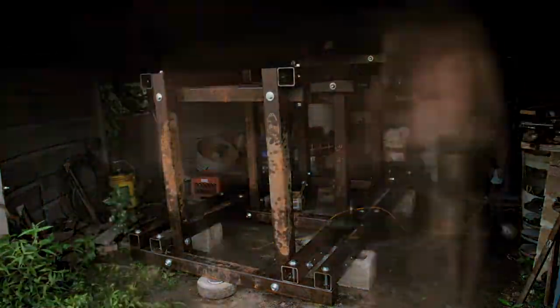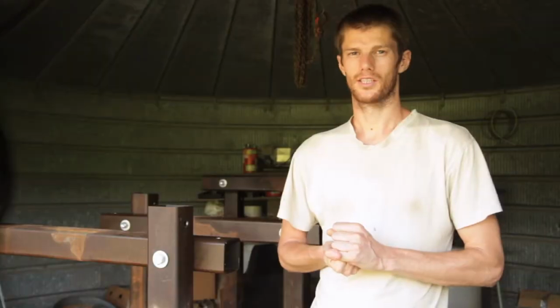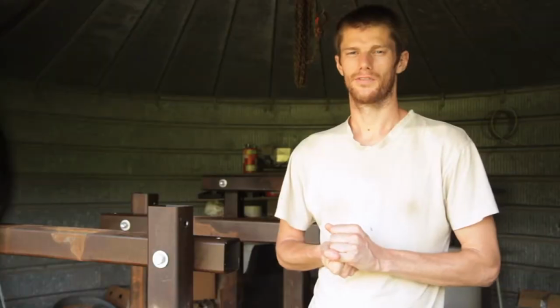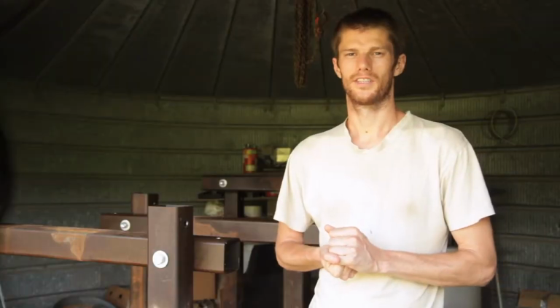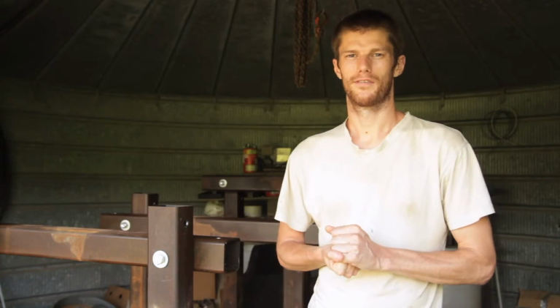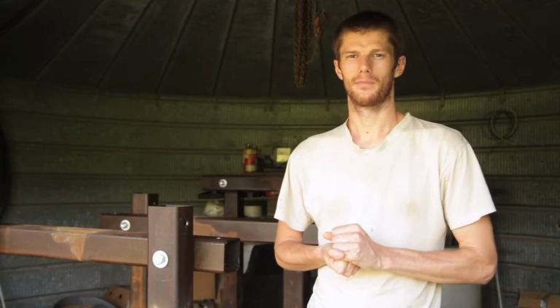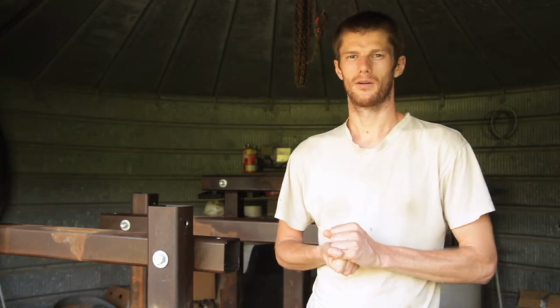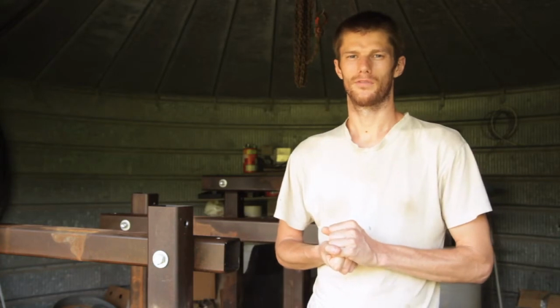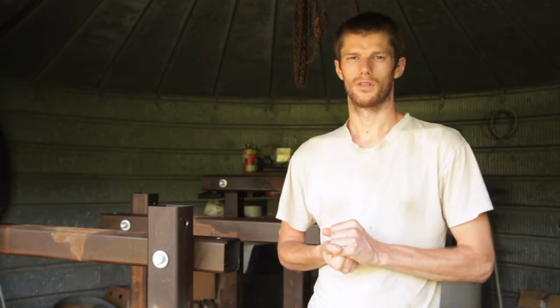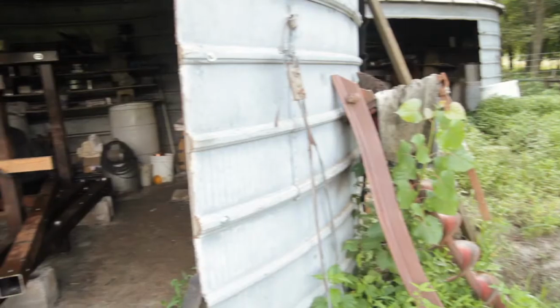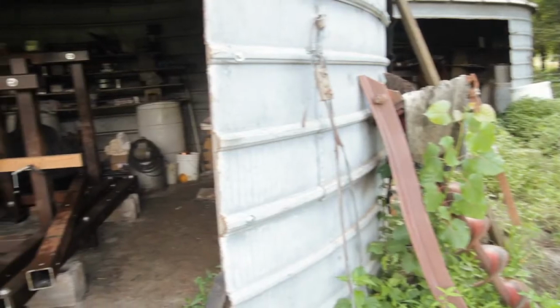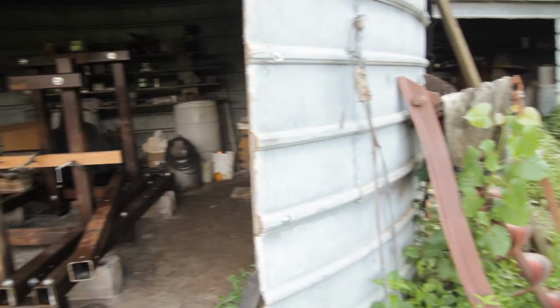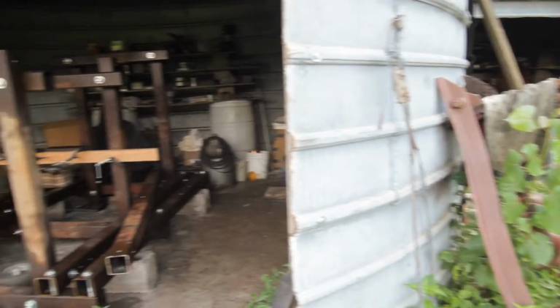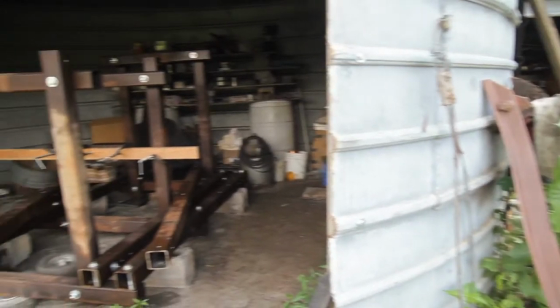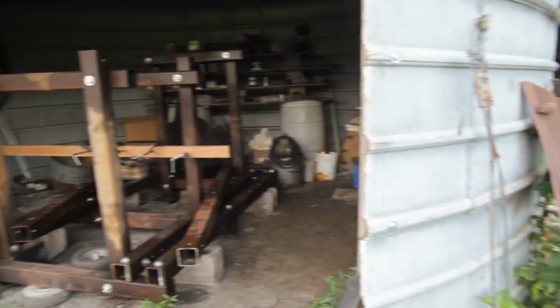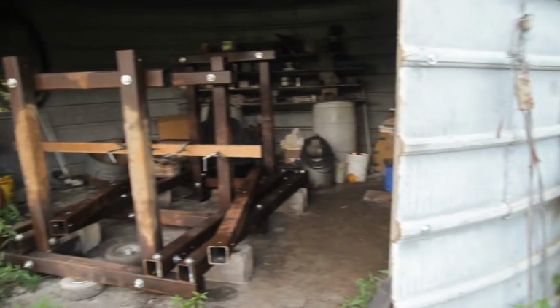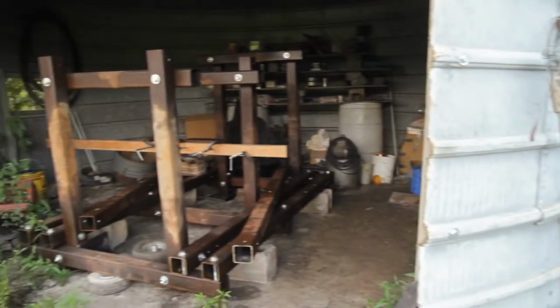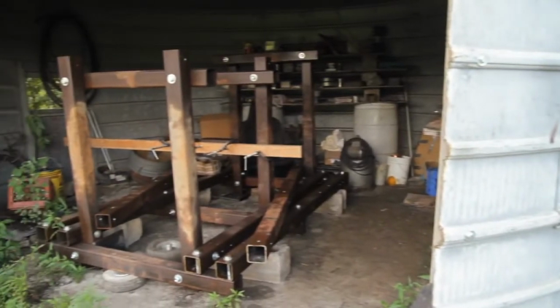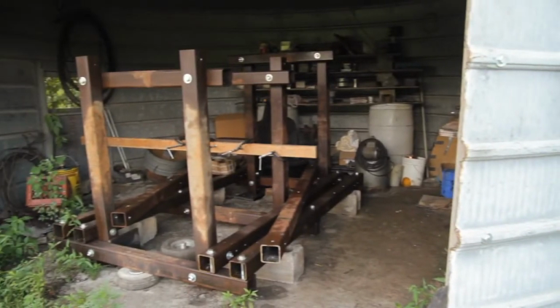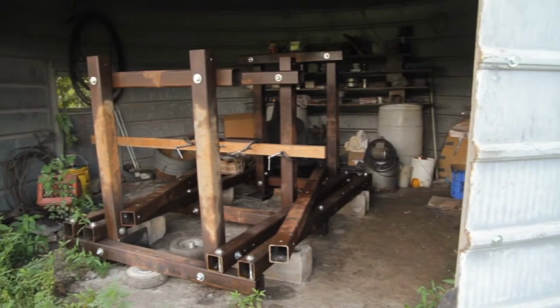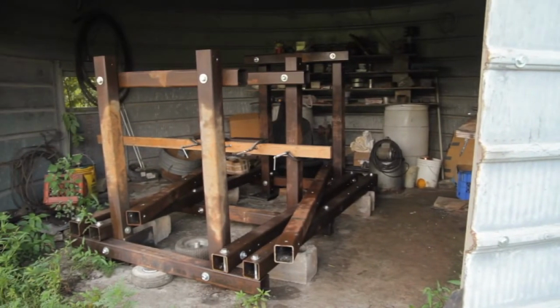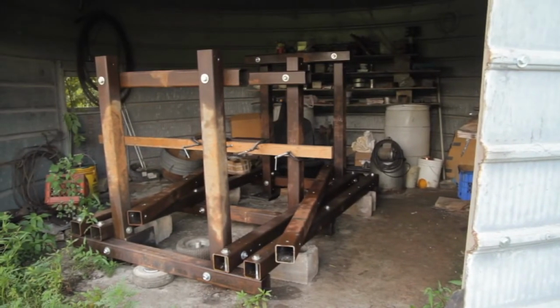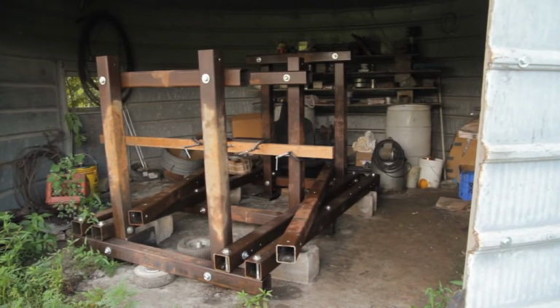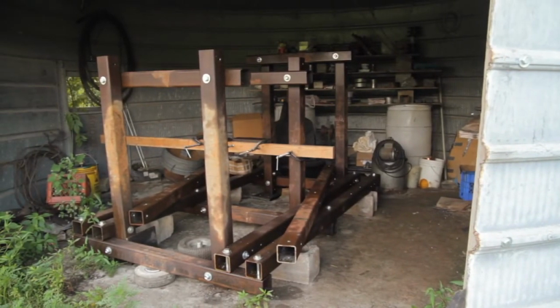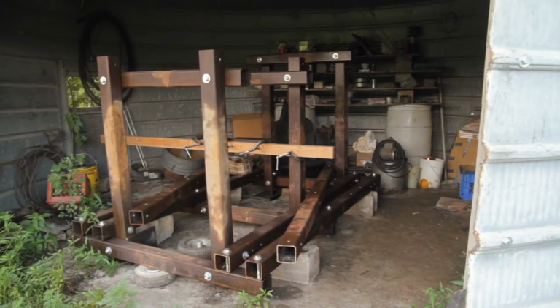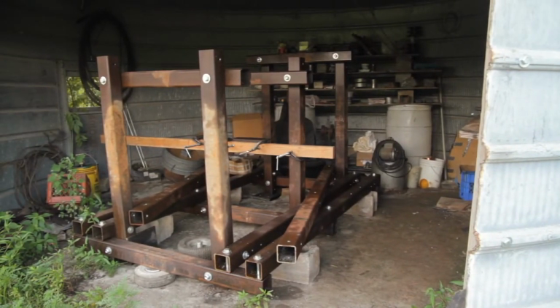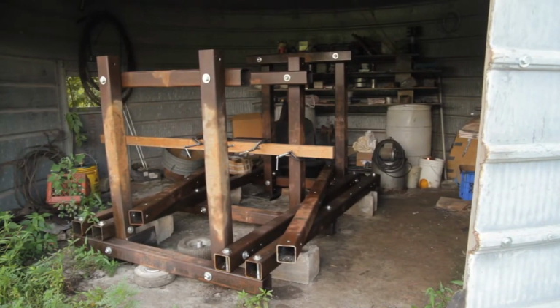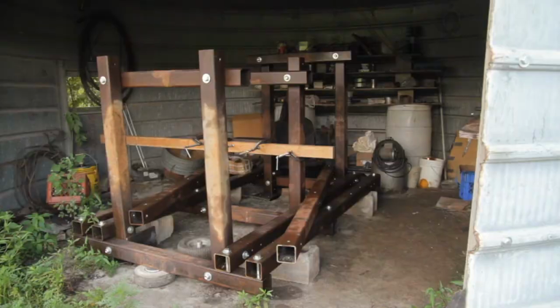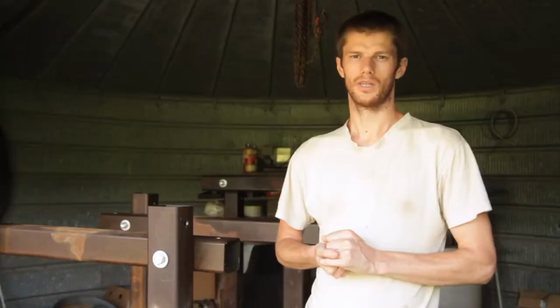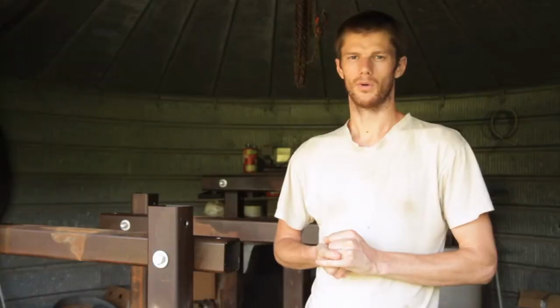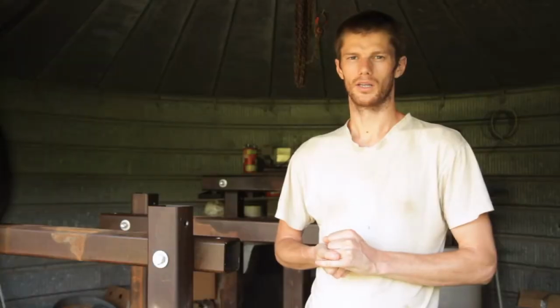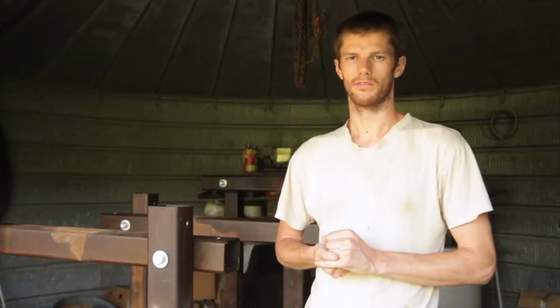We've finished the frame now and we've ordered the hydraulic parts. The next stage is to fit them to this frame, which will bring it up near working level.